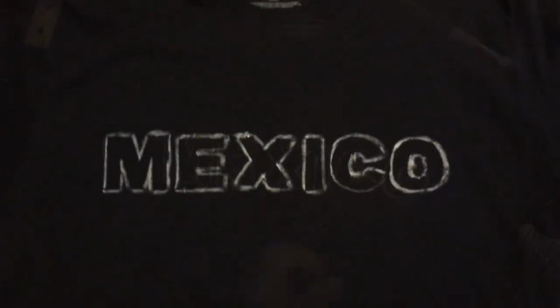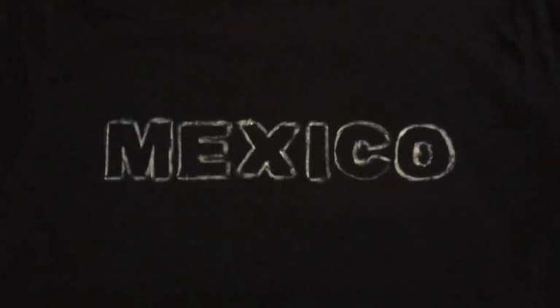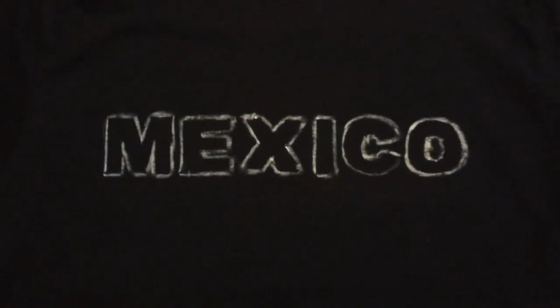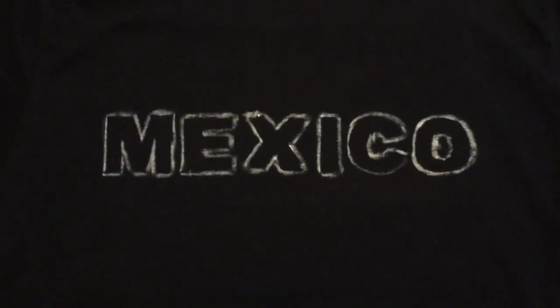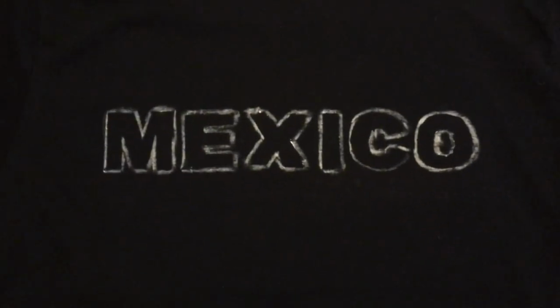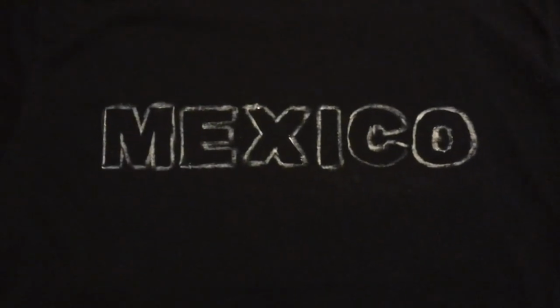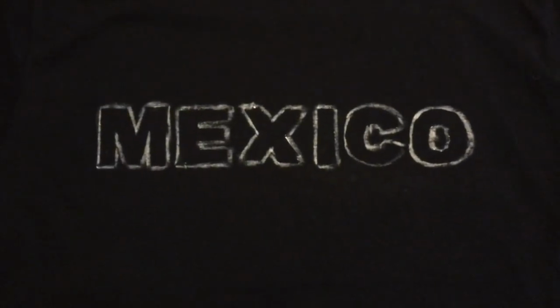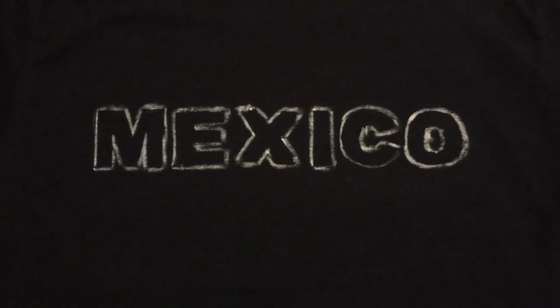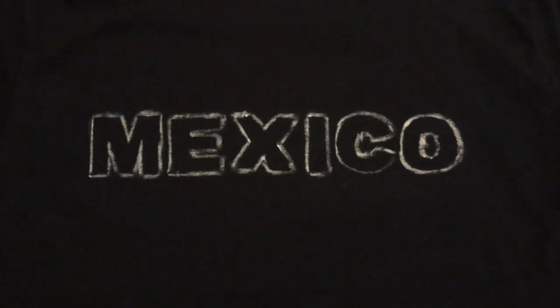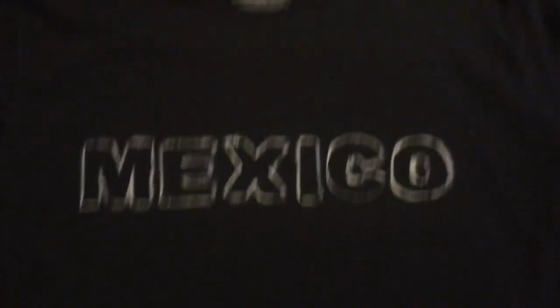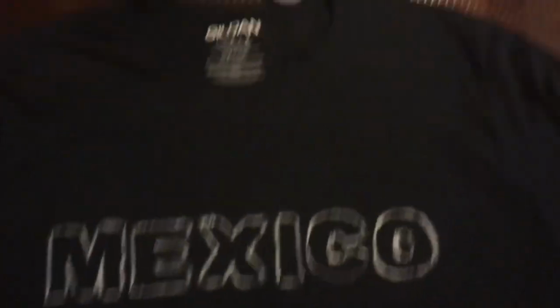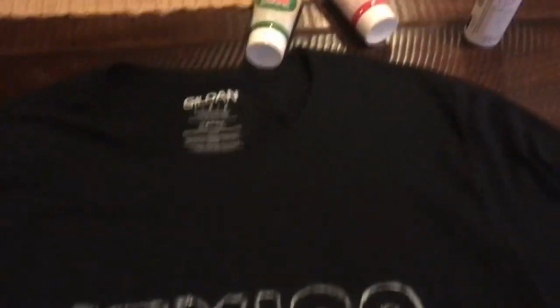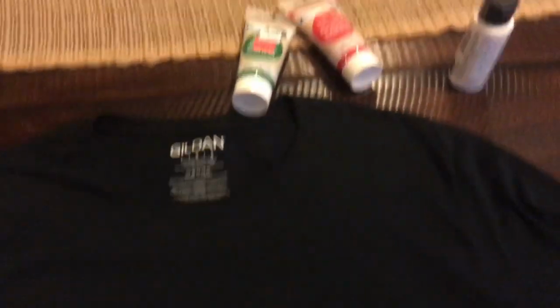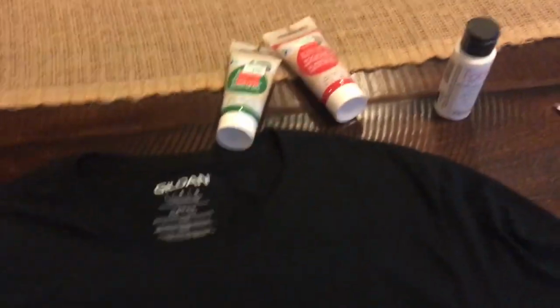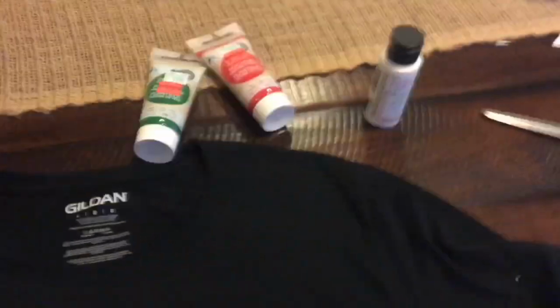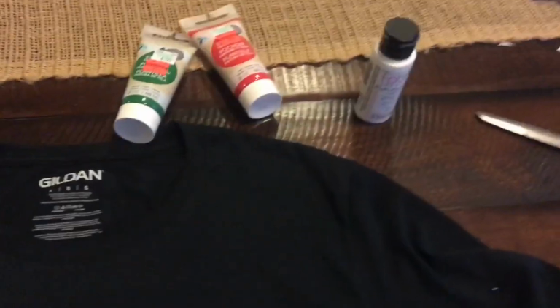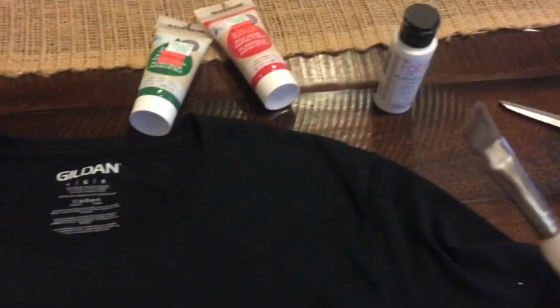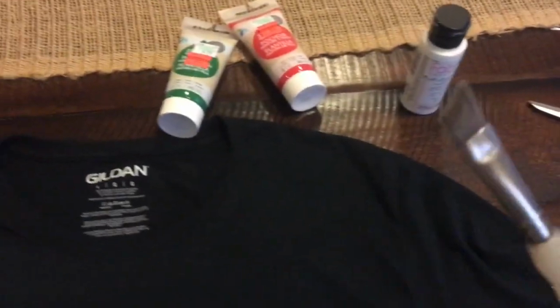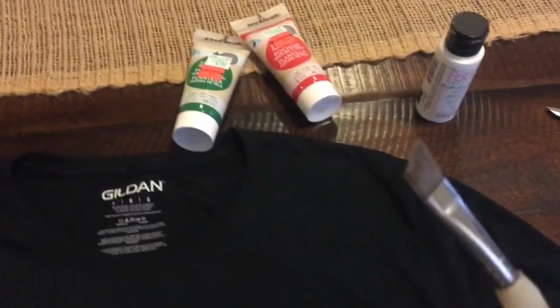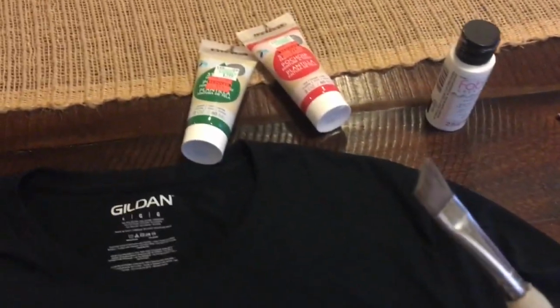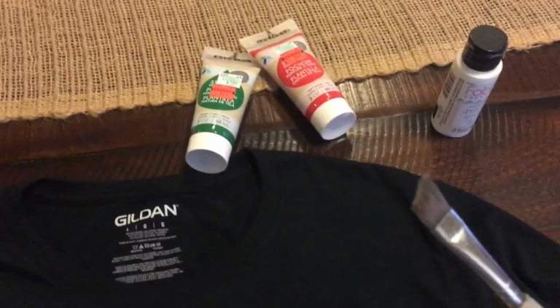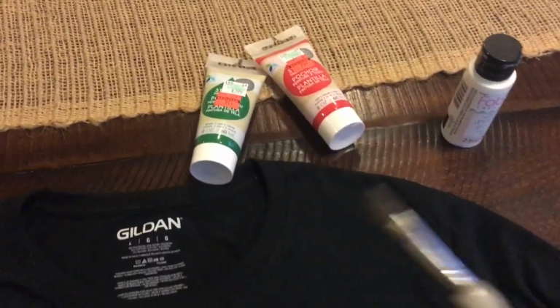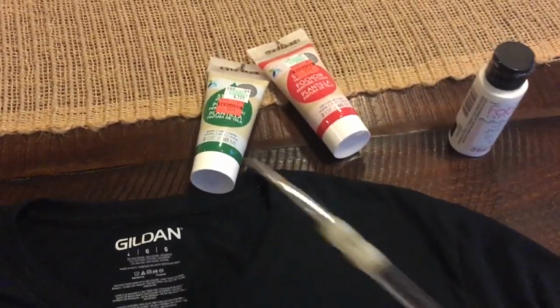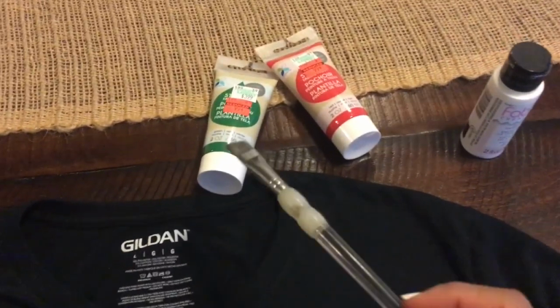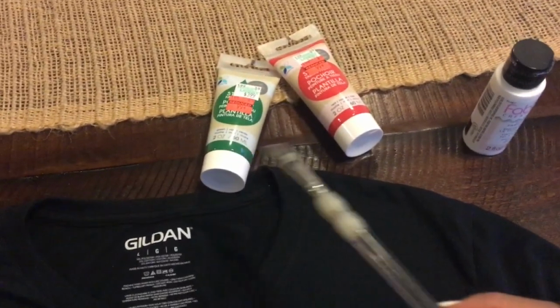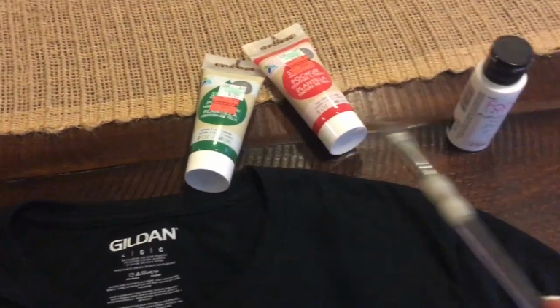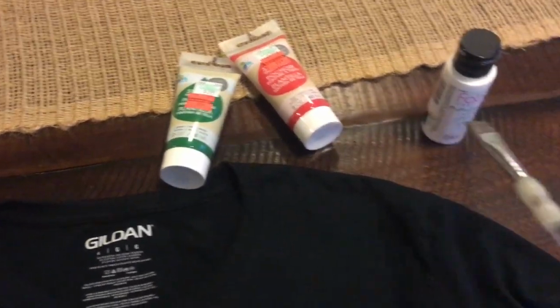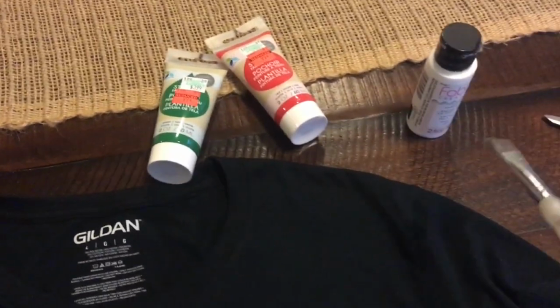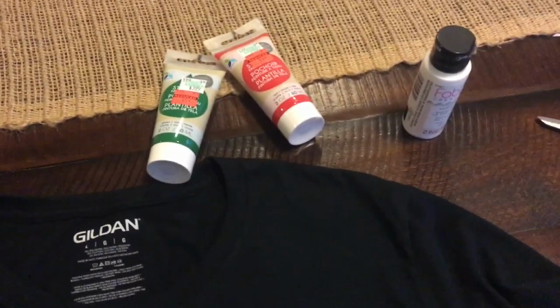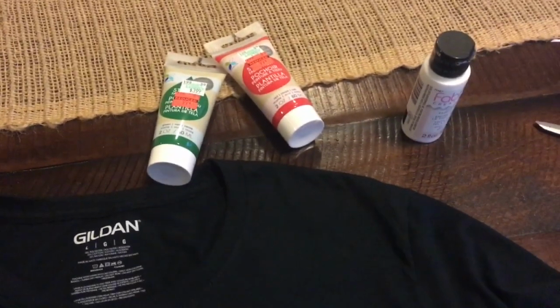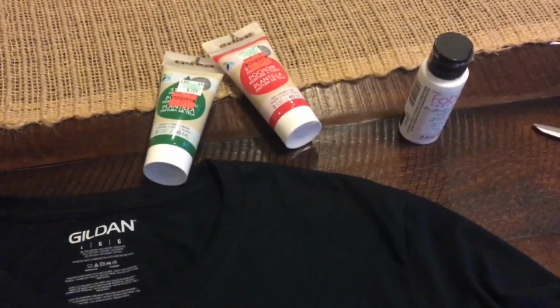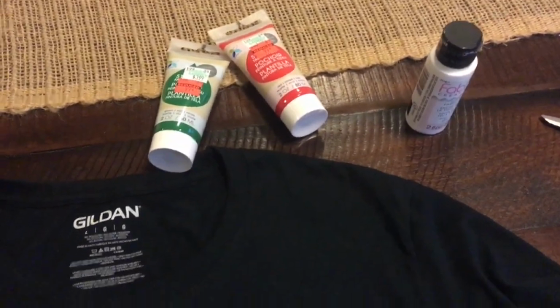Now that the letters have been outlined, I'm going to be taking this angled paintbrush and filling them in with these colors.